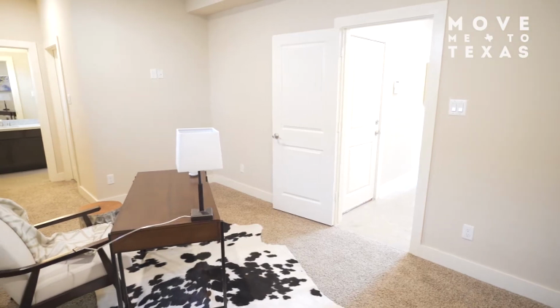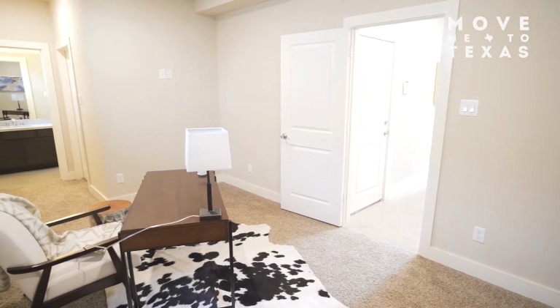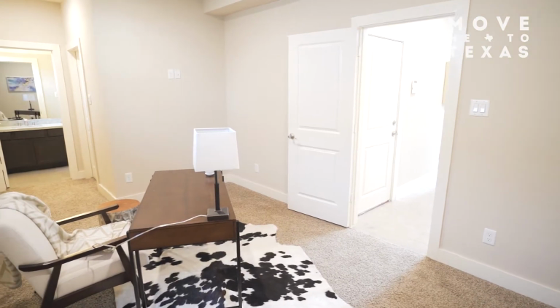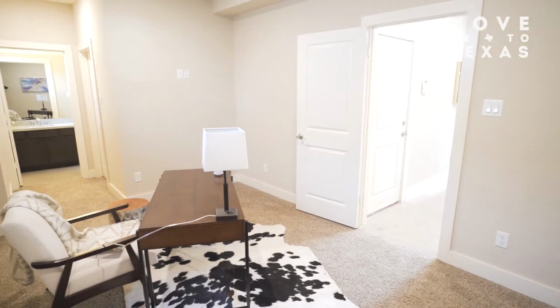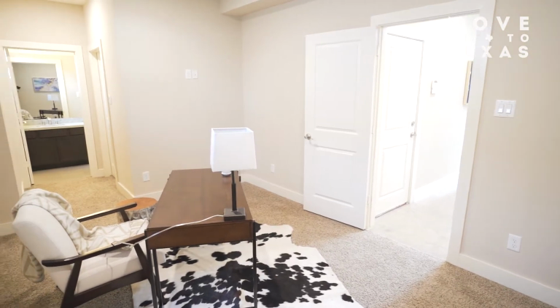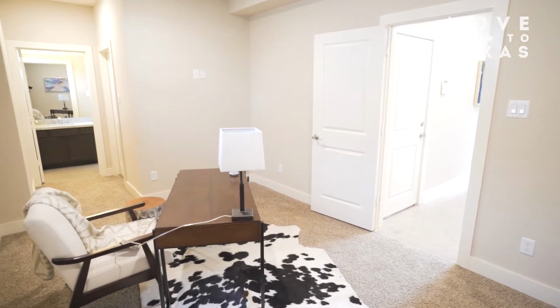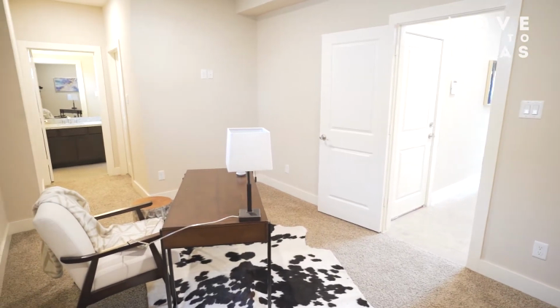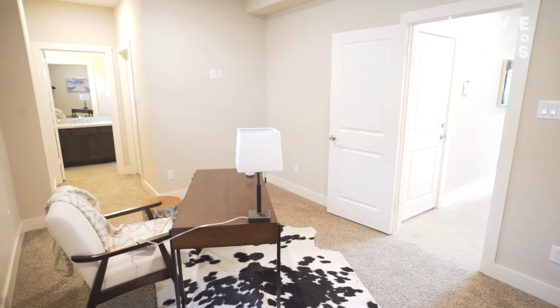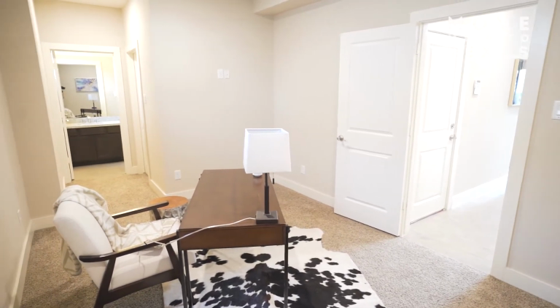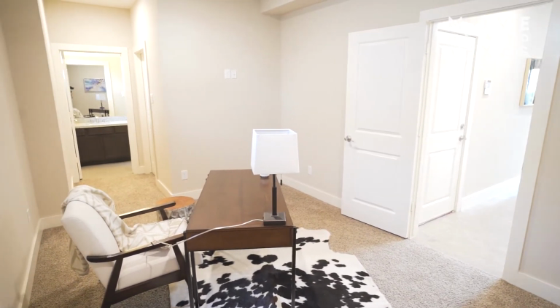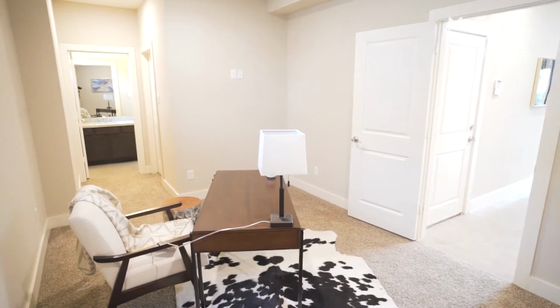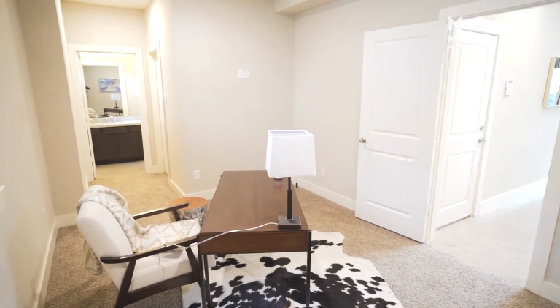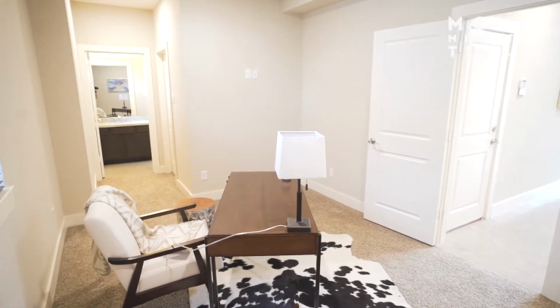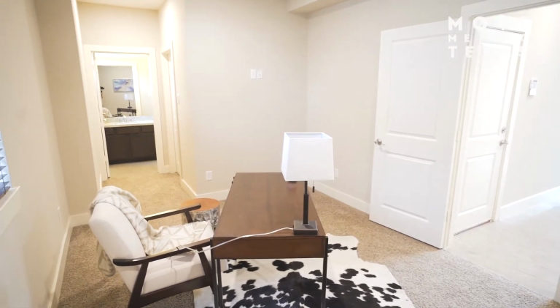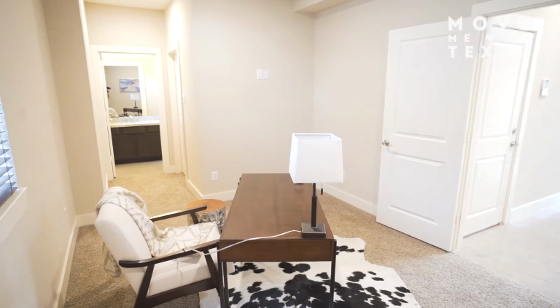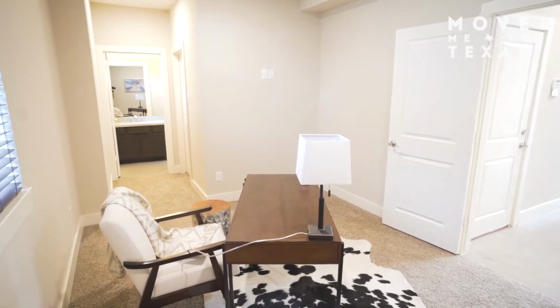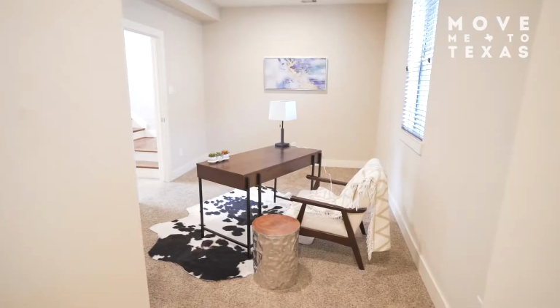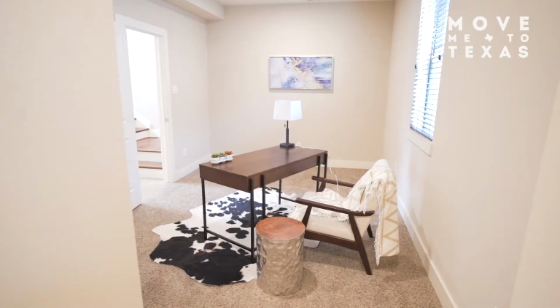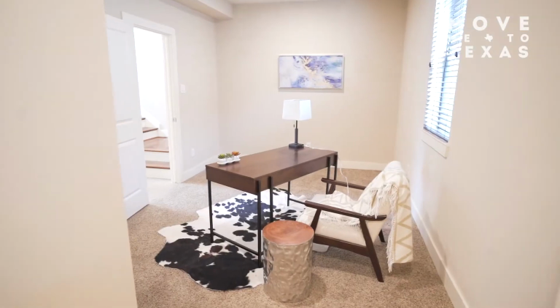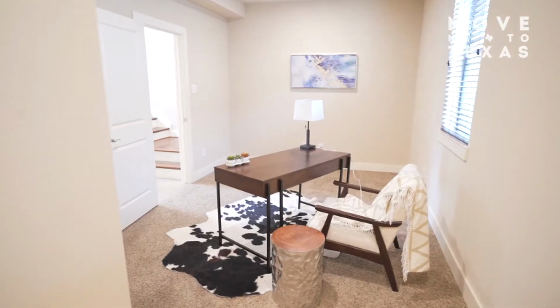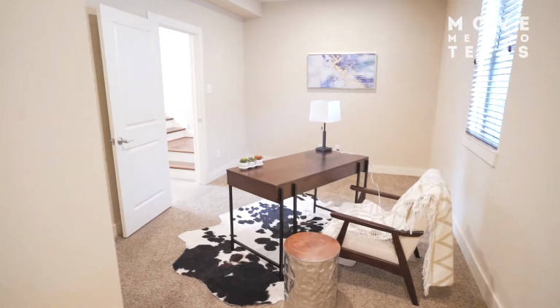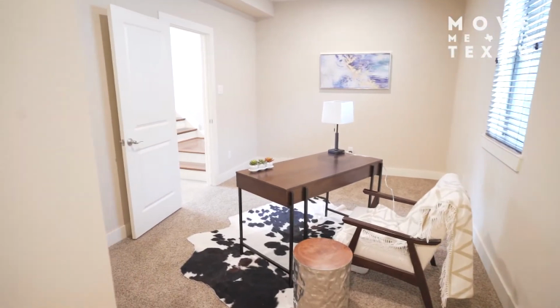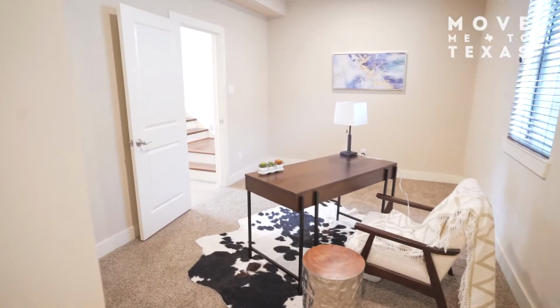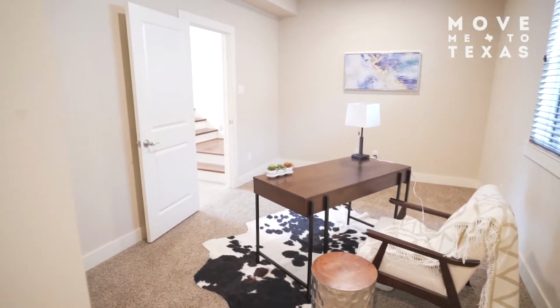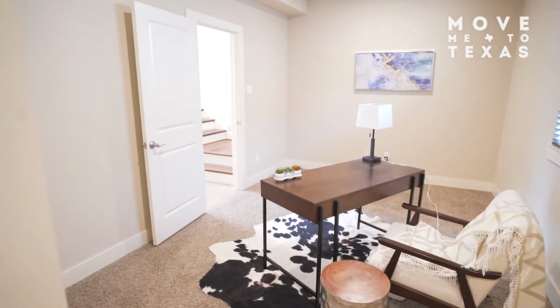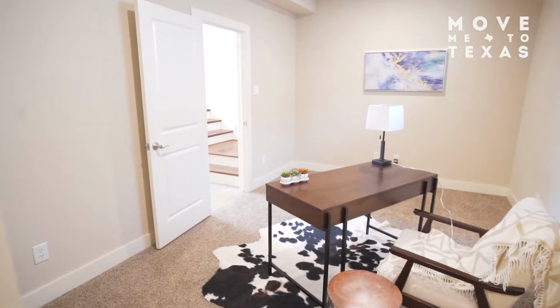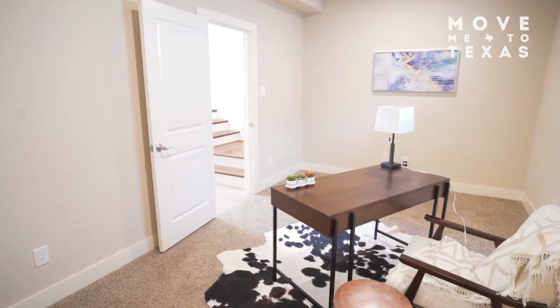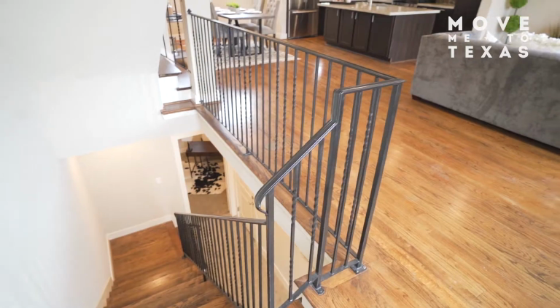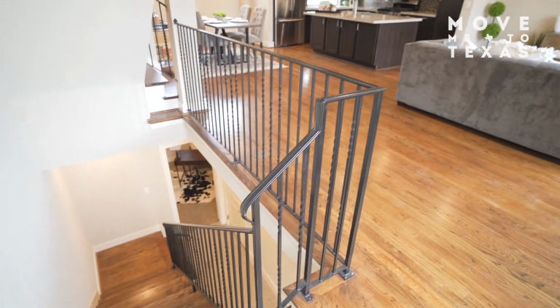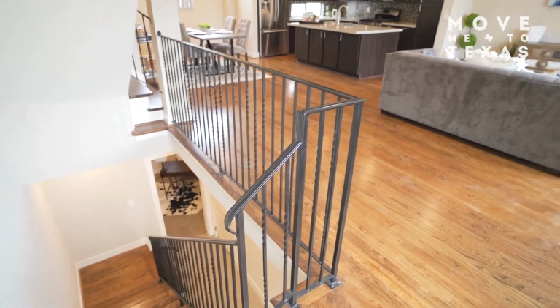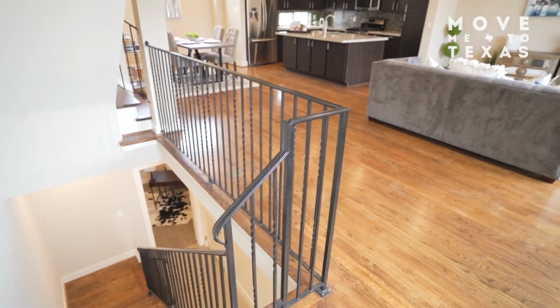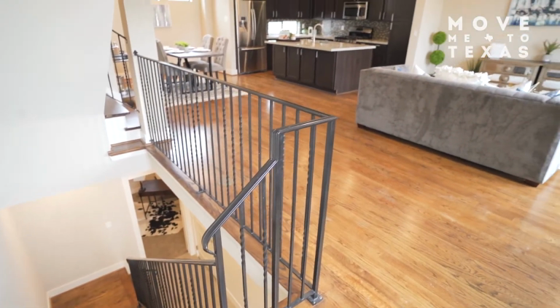The first floor of your new home features your attached two-car garage plus a huge guest bedroom with a private bathroom and a walk-in closet.